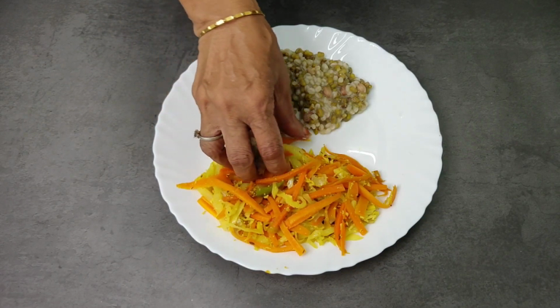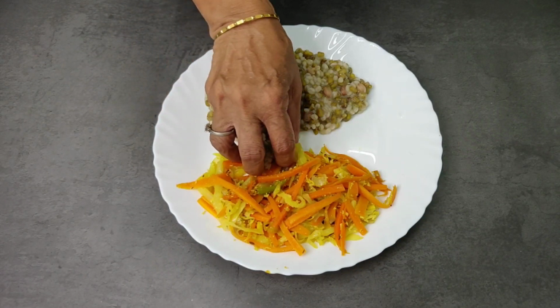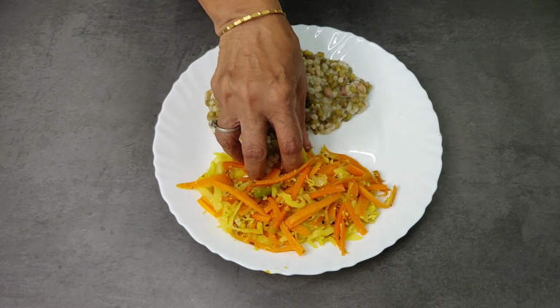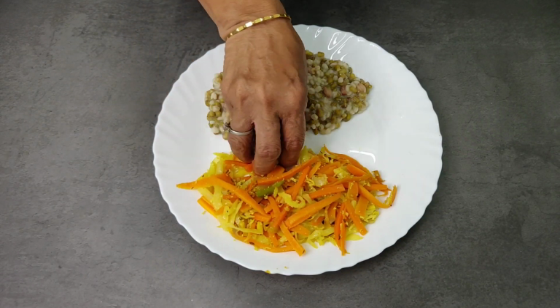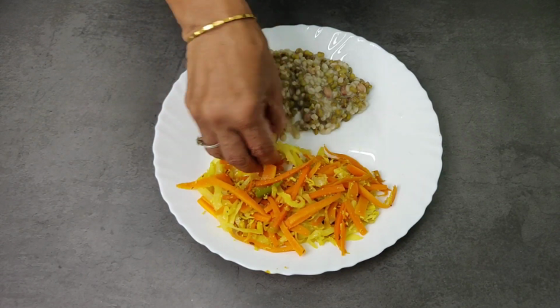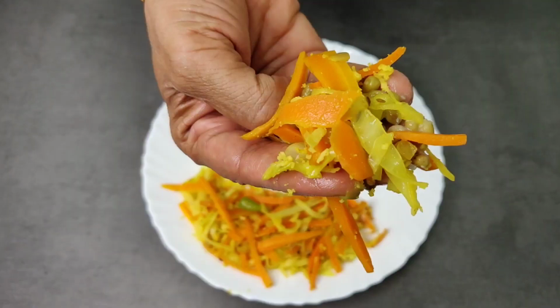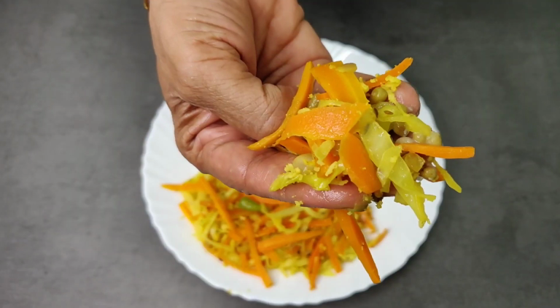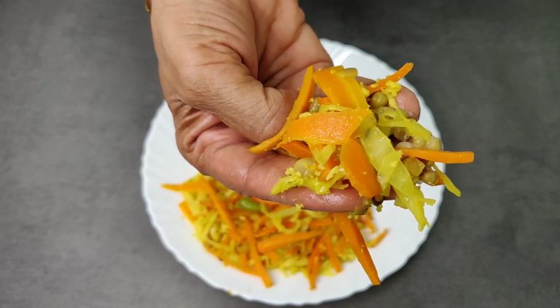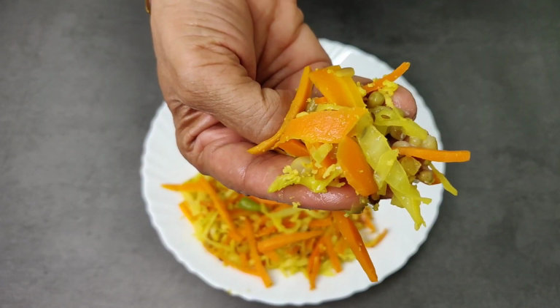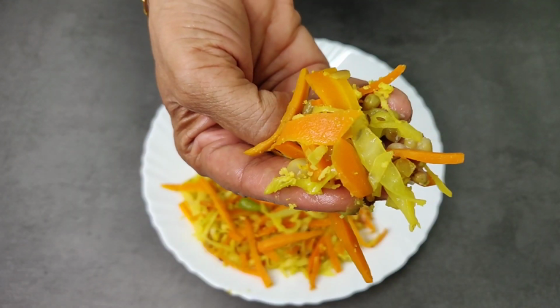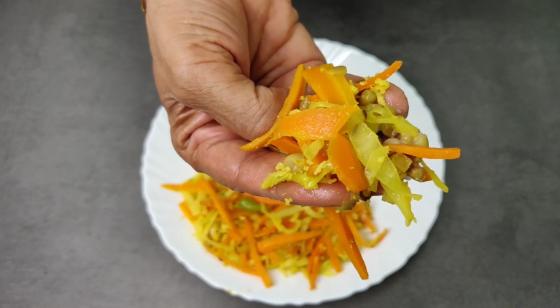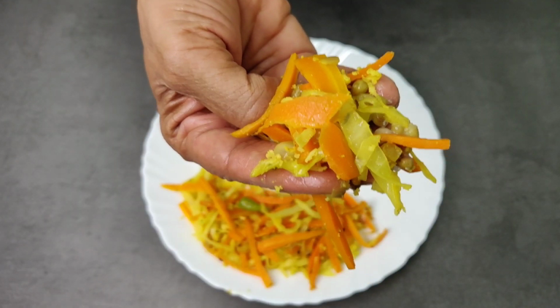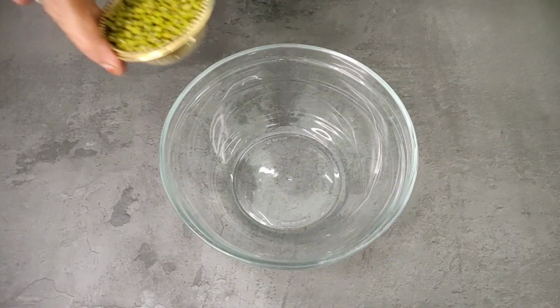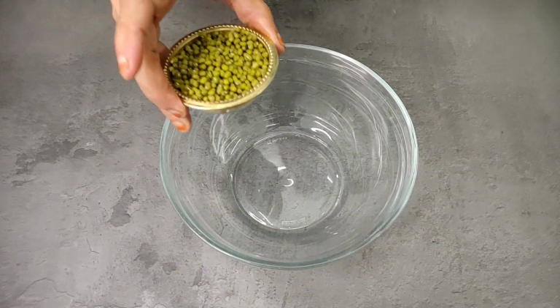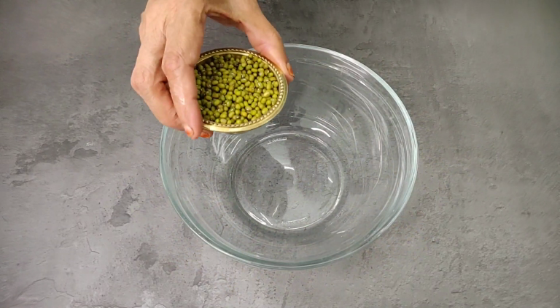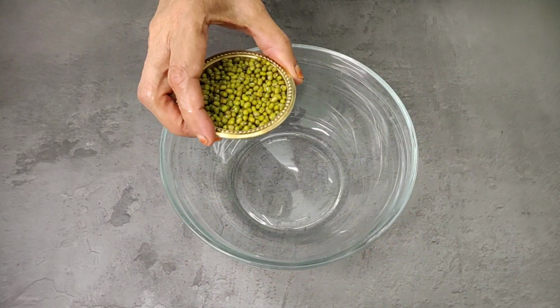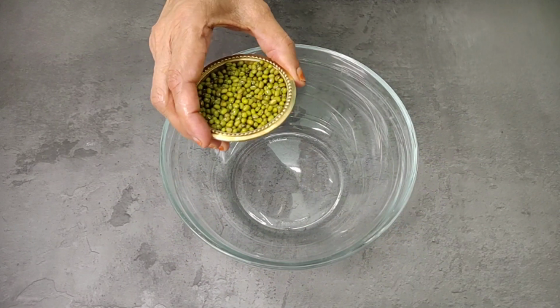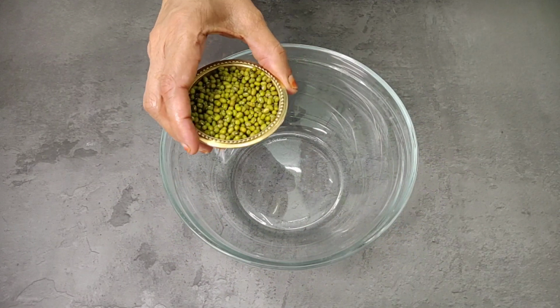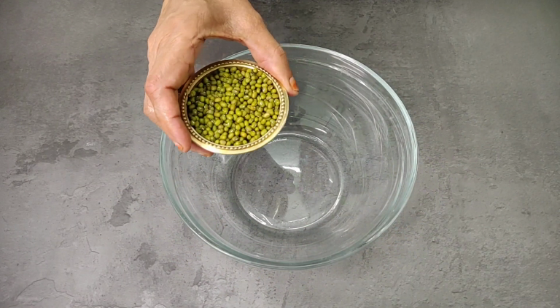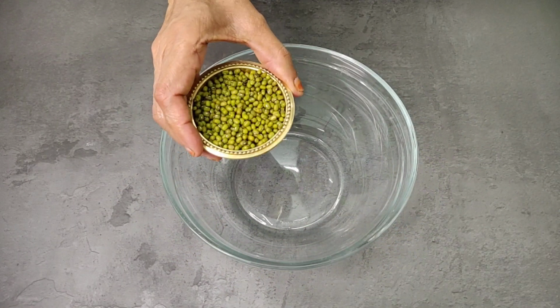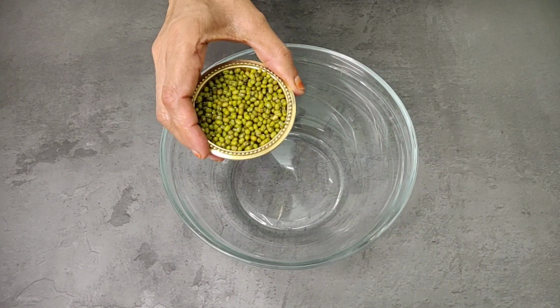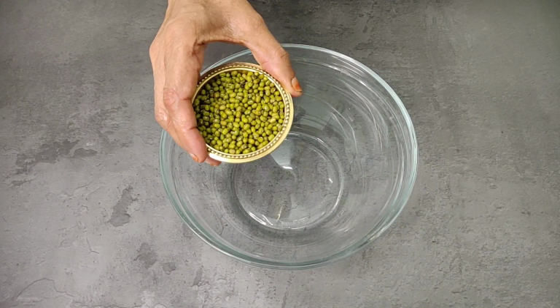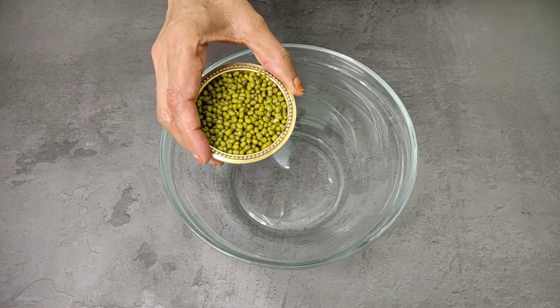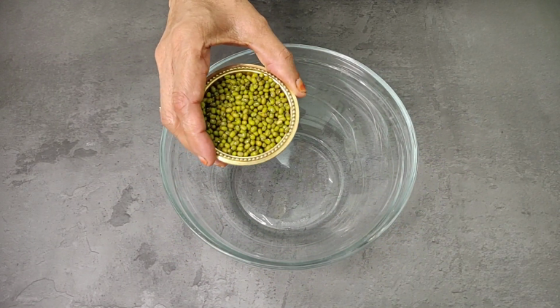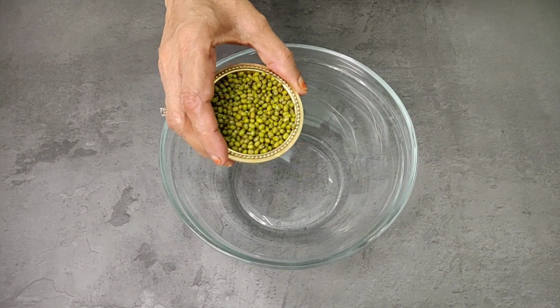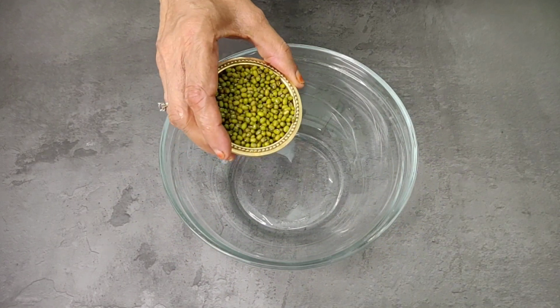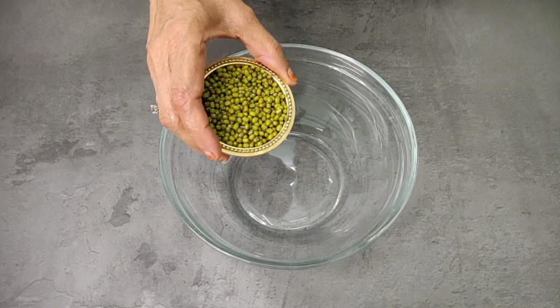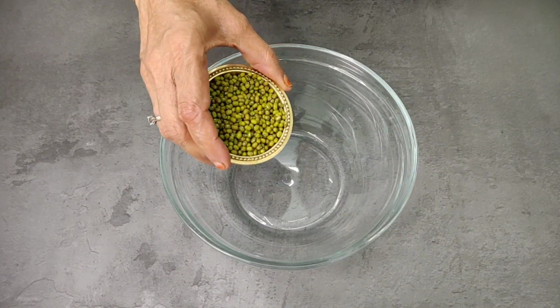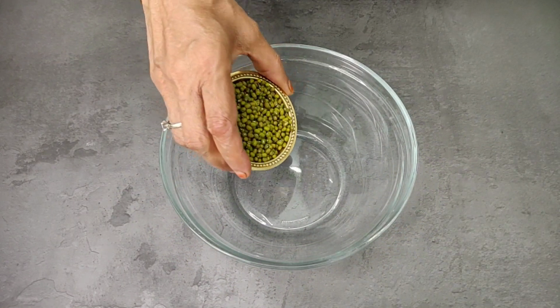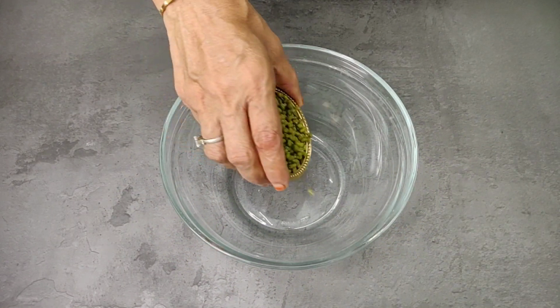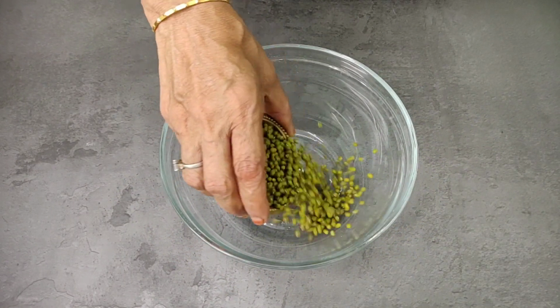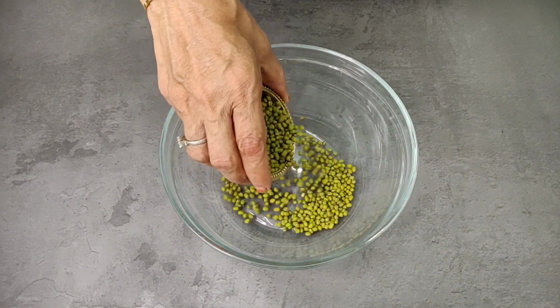Let's go to the kitchen. Now let's take 50 grams of the grain and put it in the bowl.